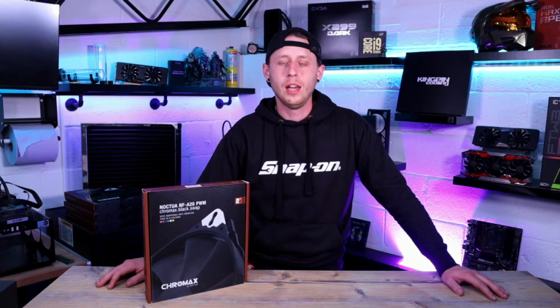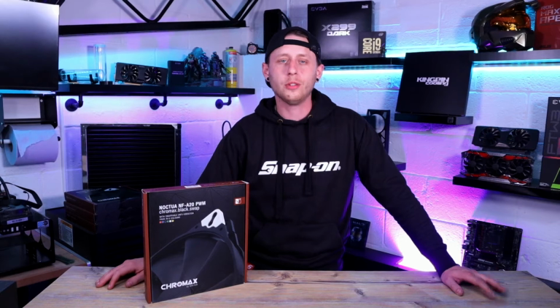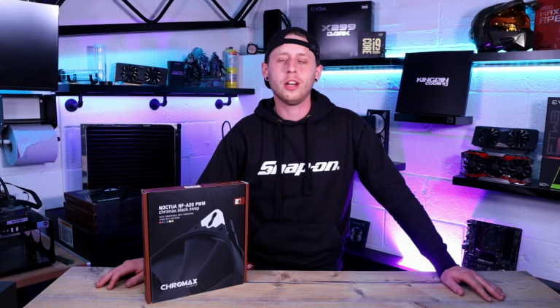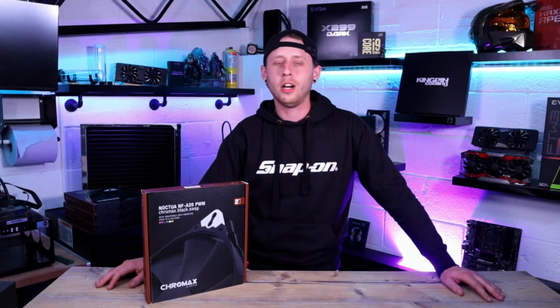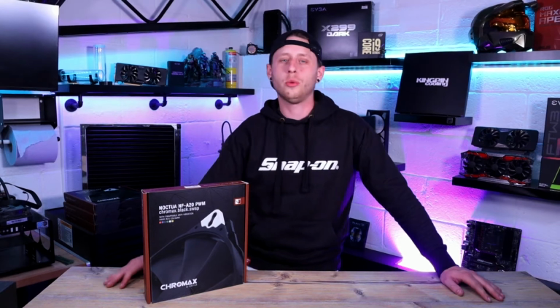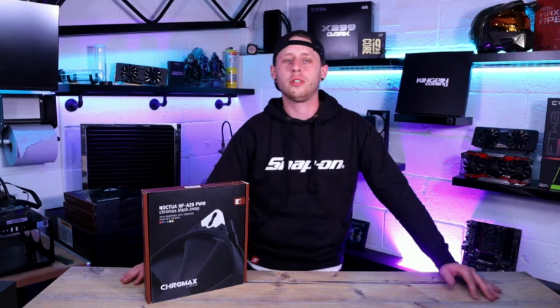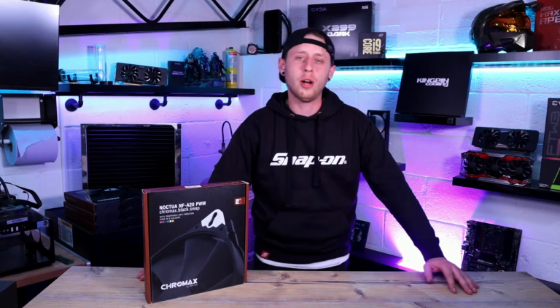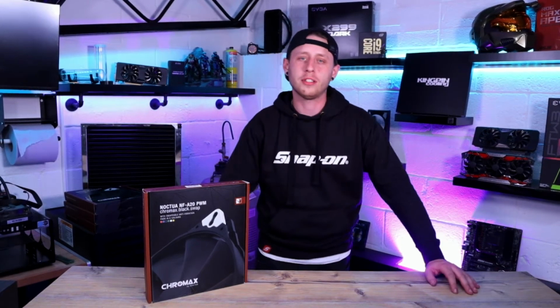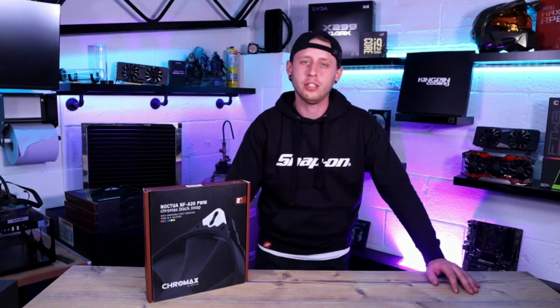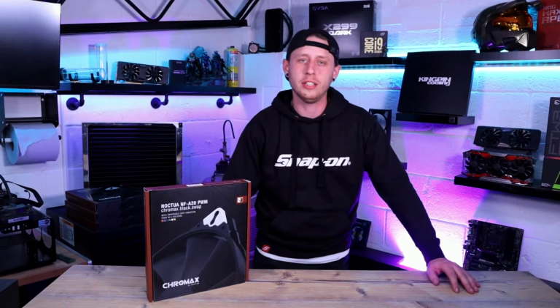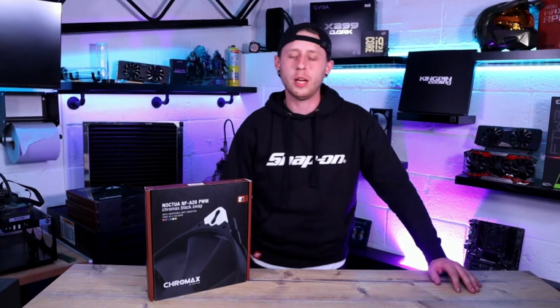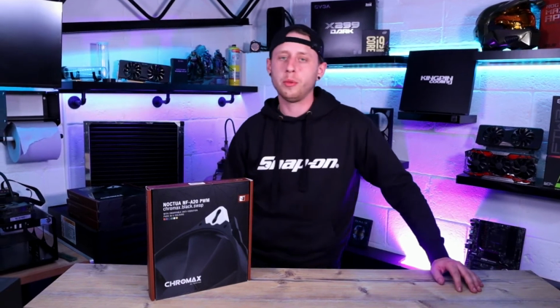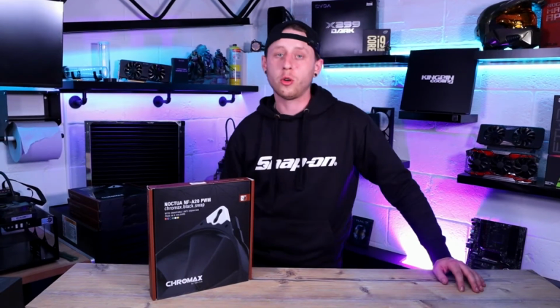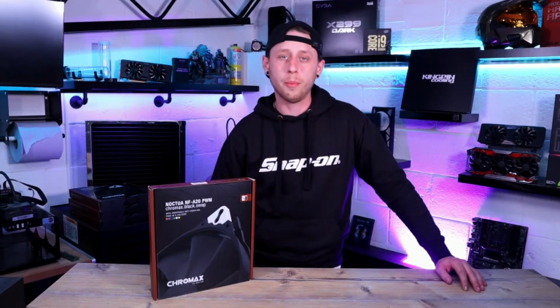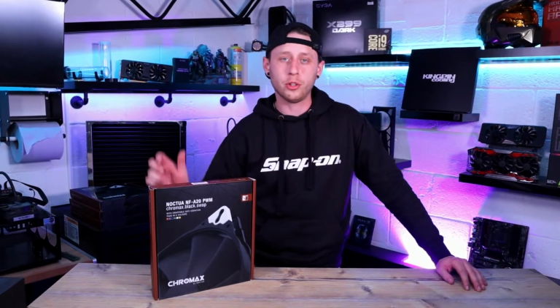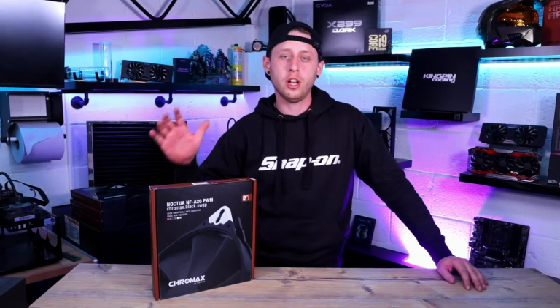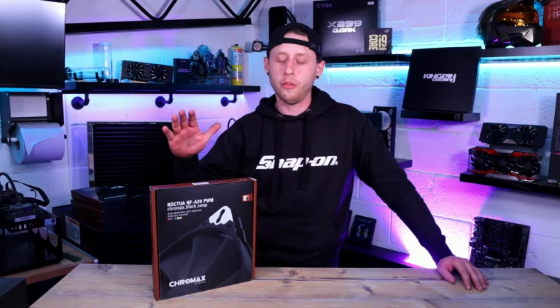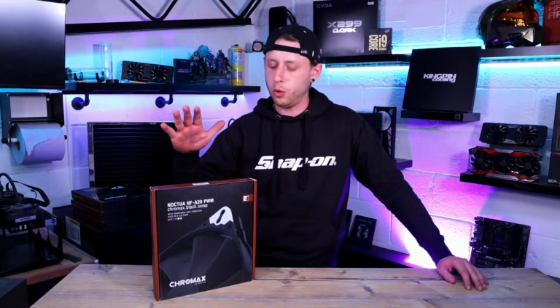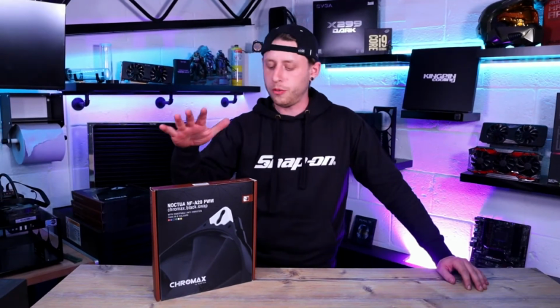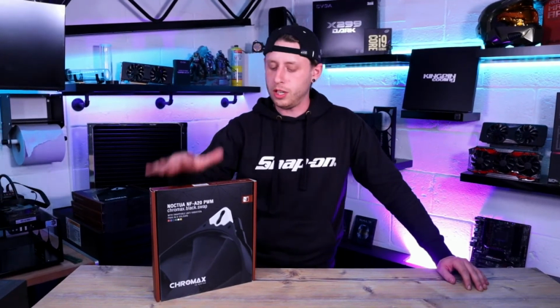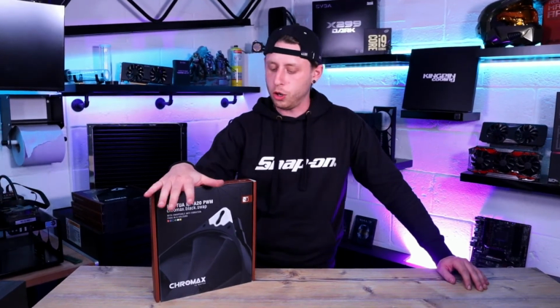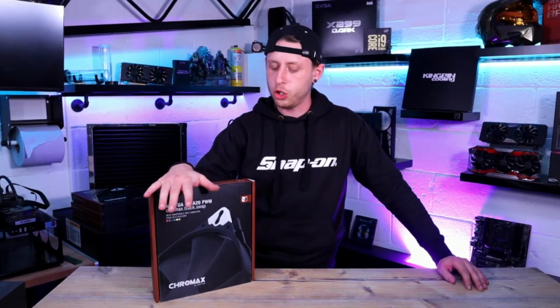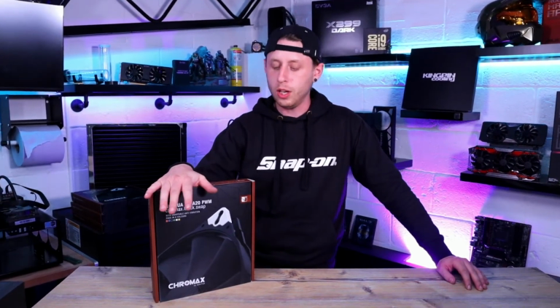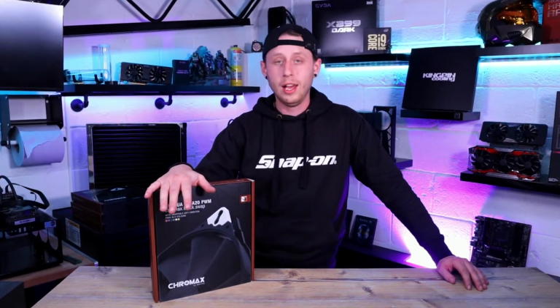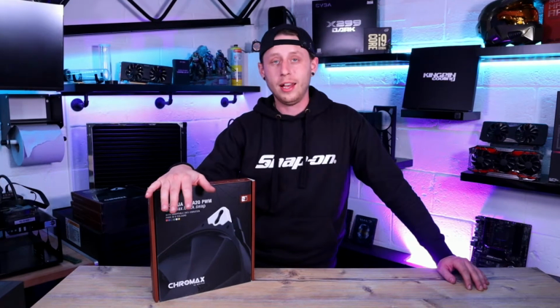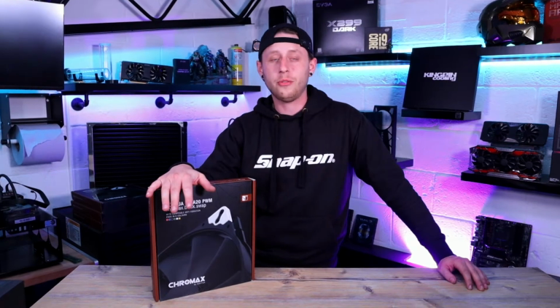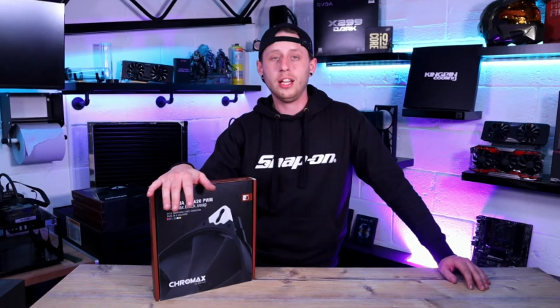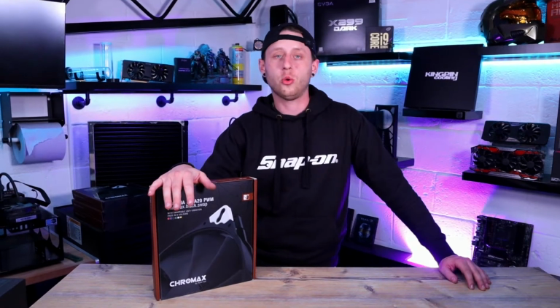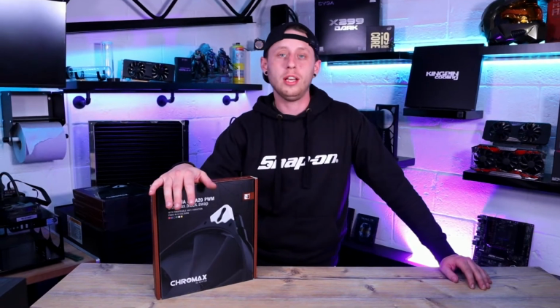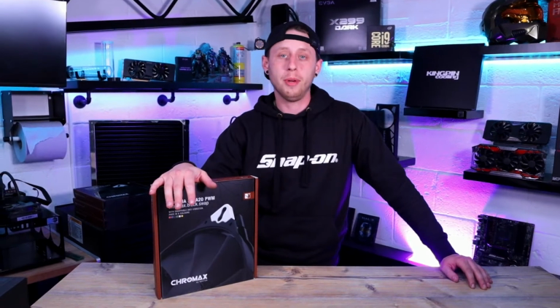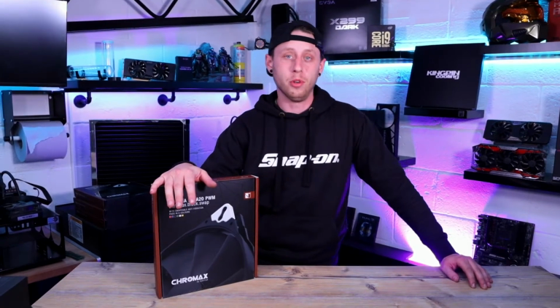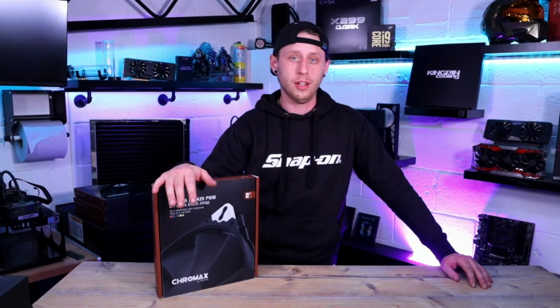How's it going guys? You're watching RowdyXOC and today we're going to be doing a quick unboxing and overview of the Noctua NF-A20 big boy fan.